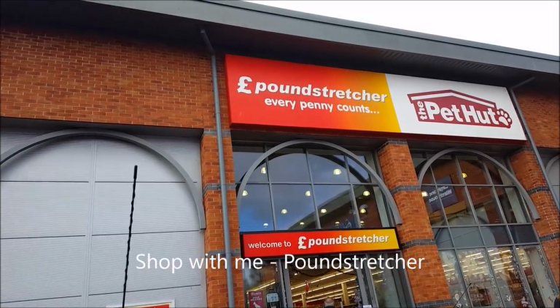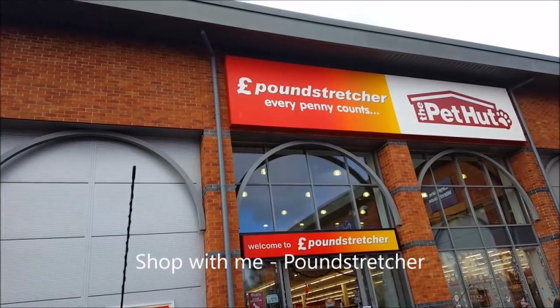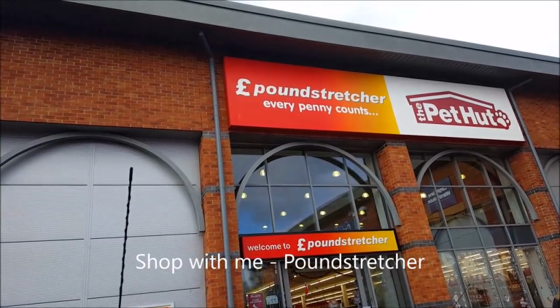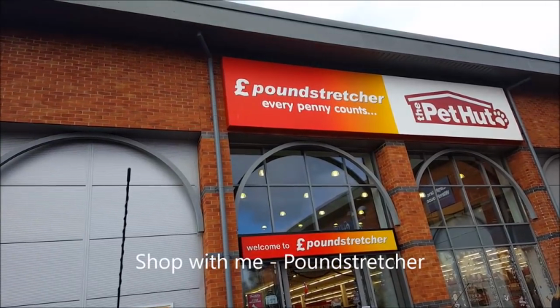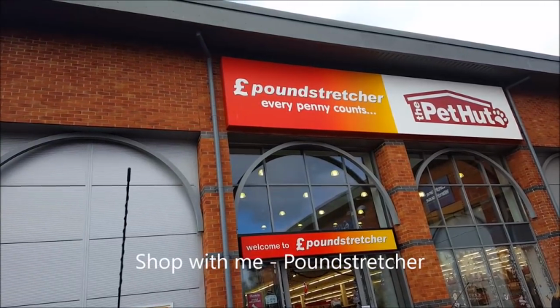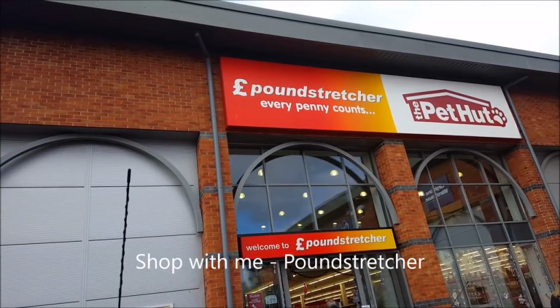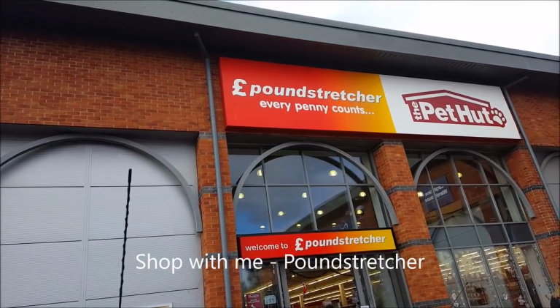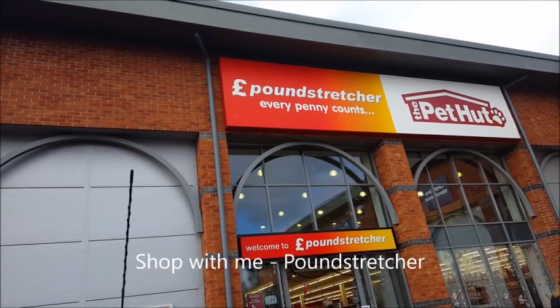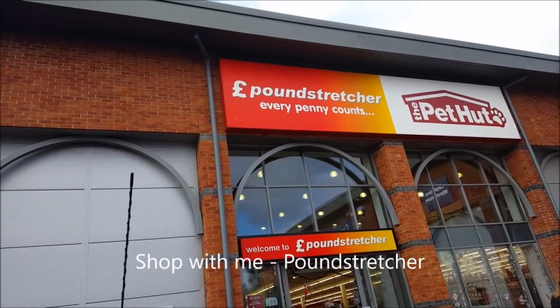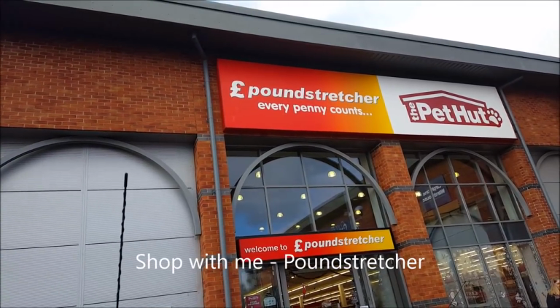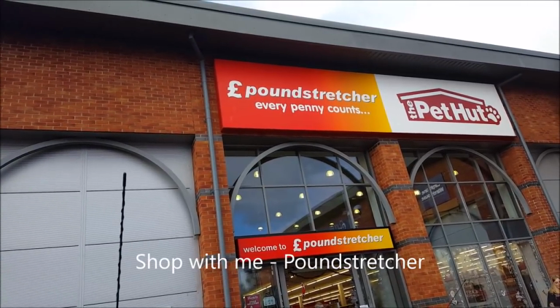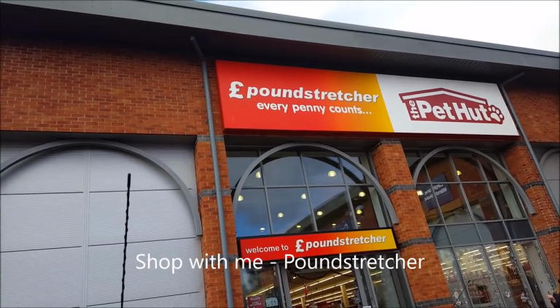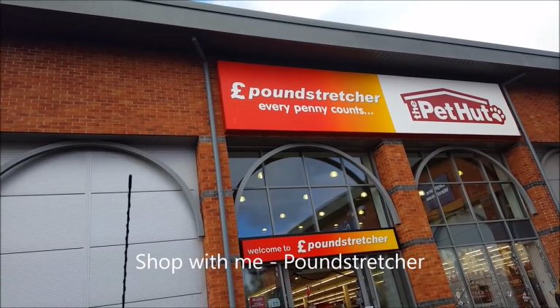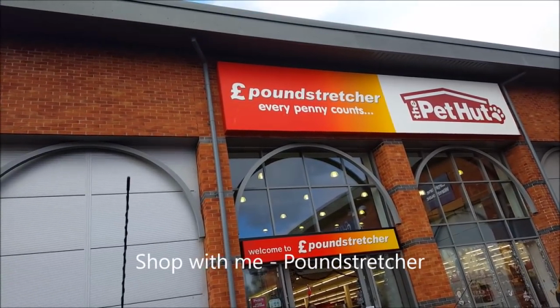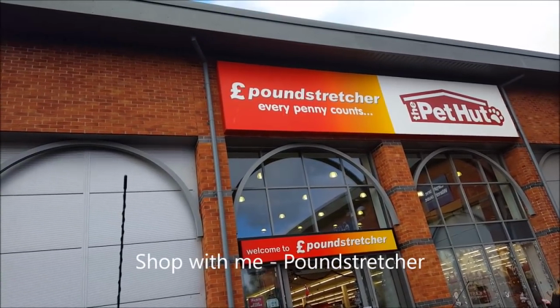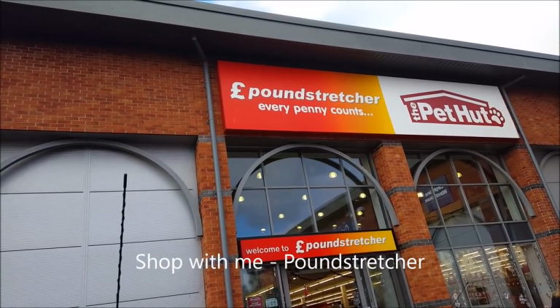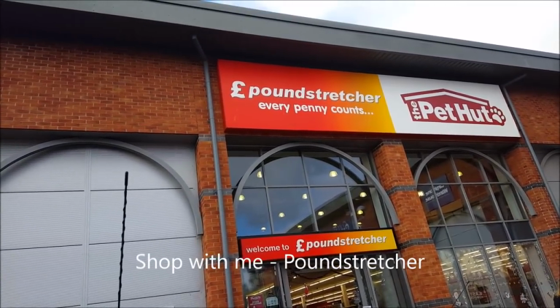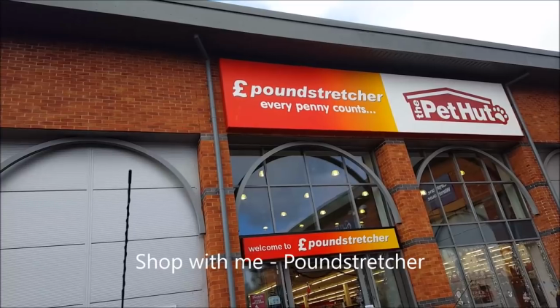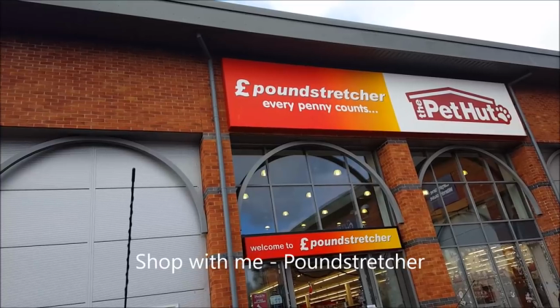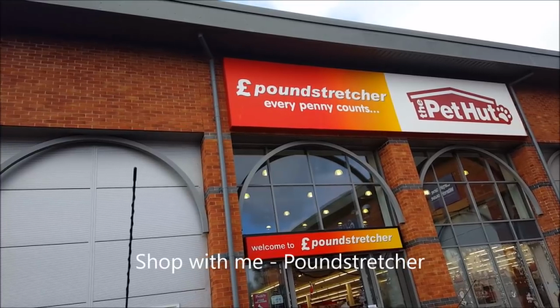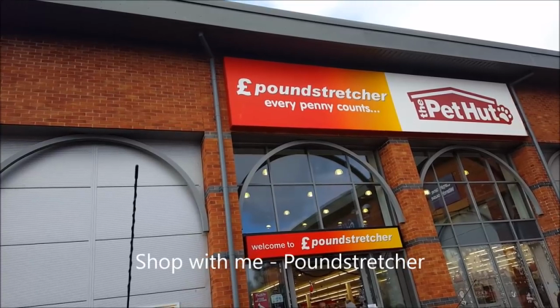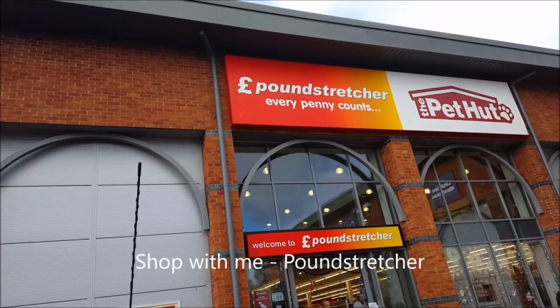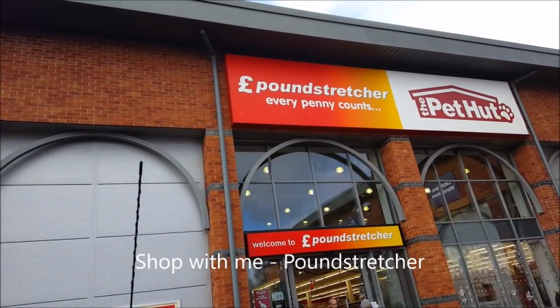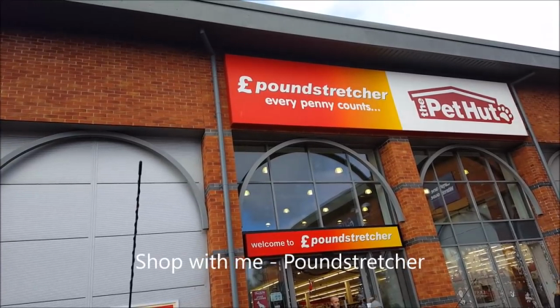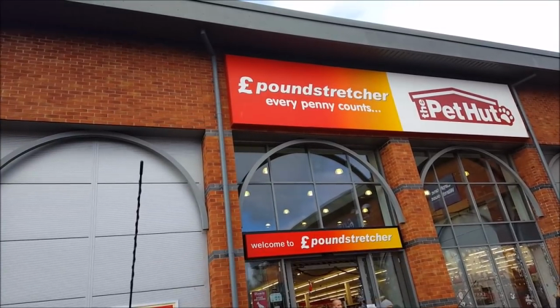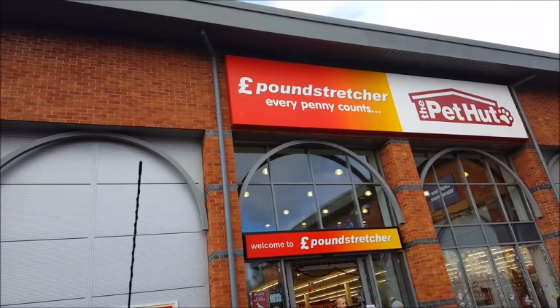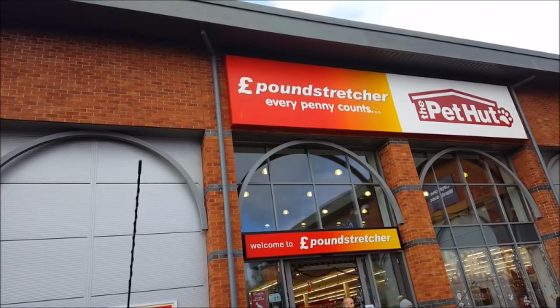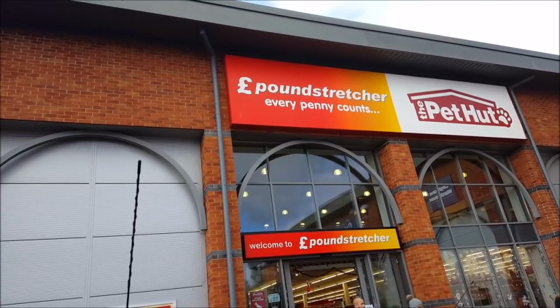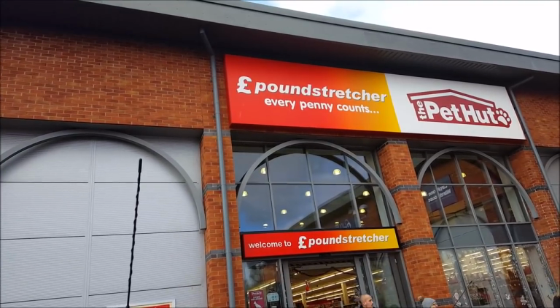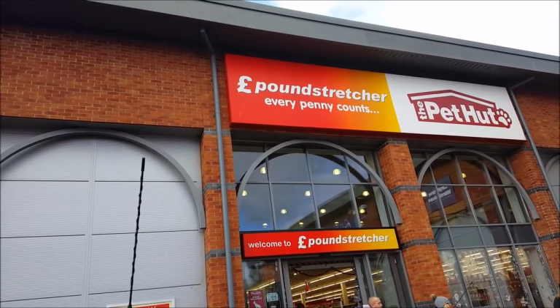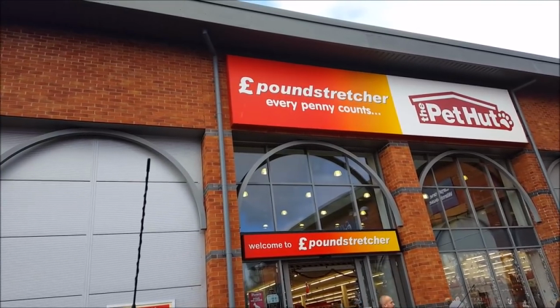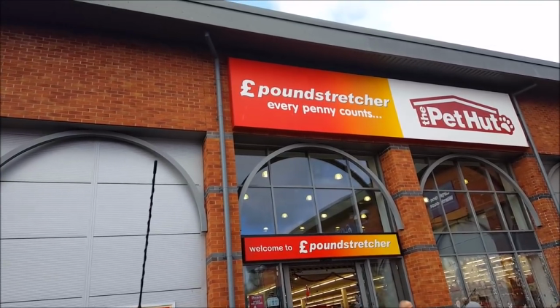Hello and welcome to Becky's Crafts and Goodies. We're just going to have a little look around our local Pound Treasure store. We don't come in here very often so I thought it'd be nice to have a little wander around.